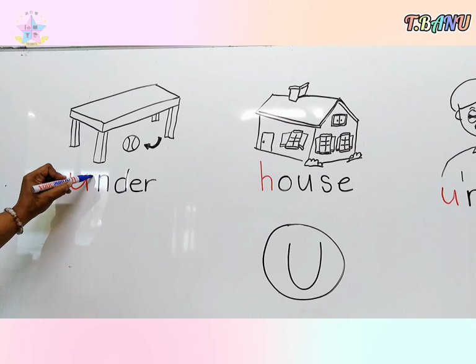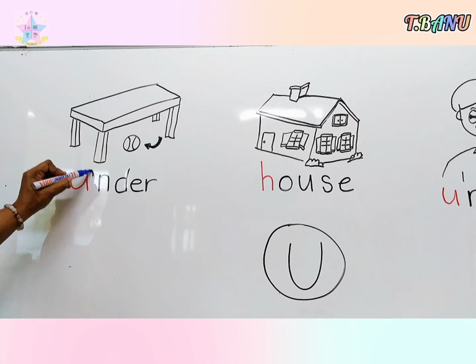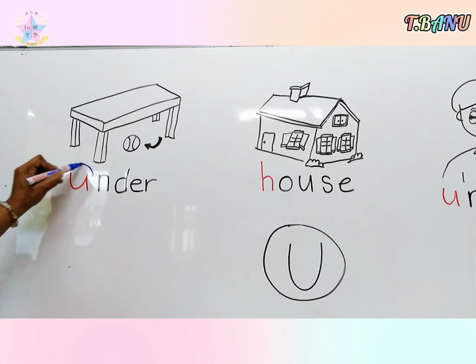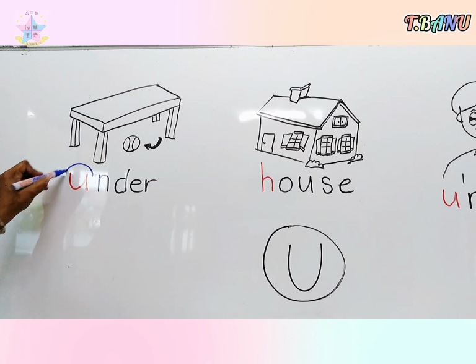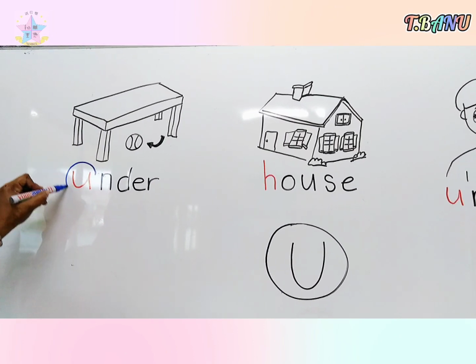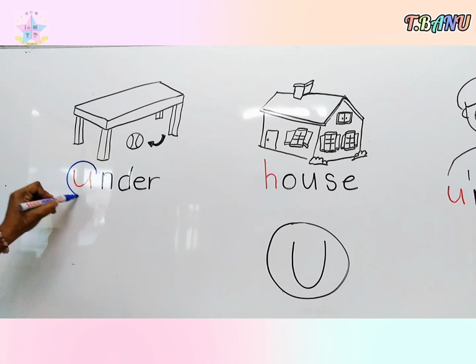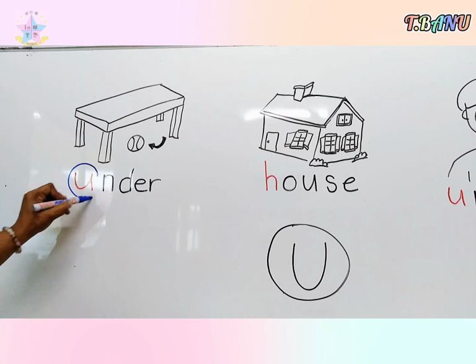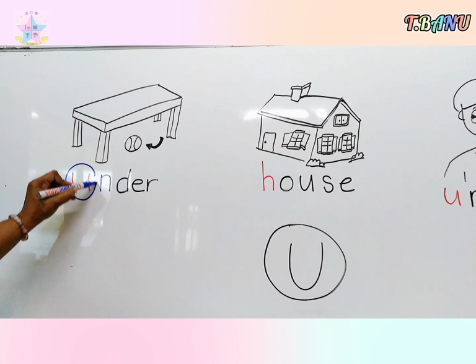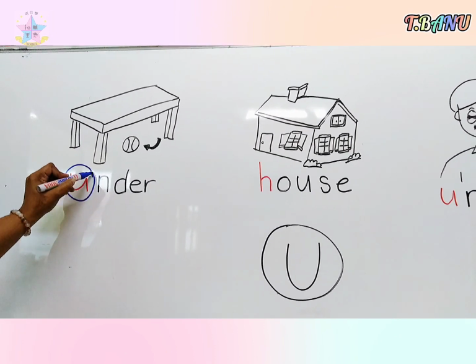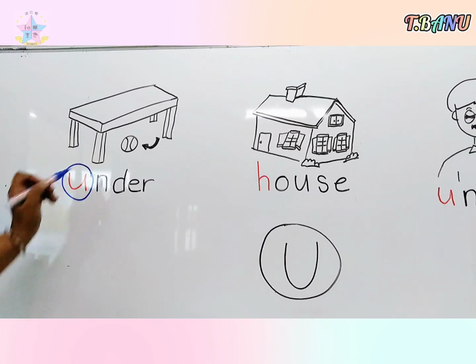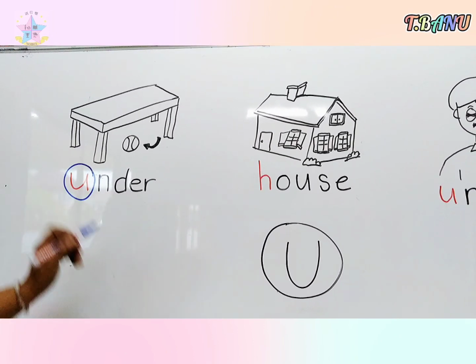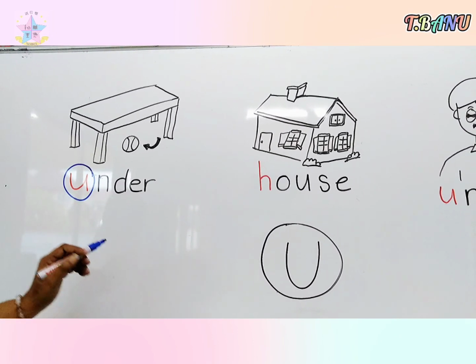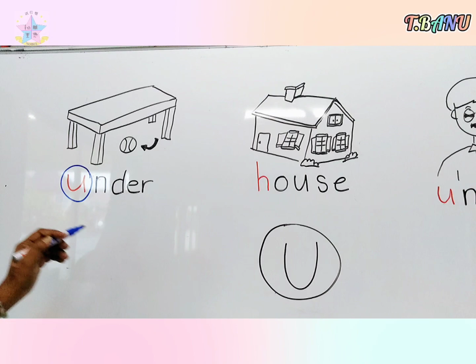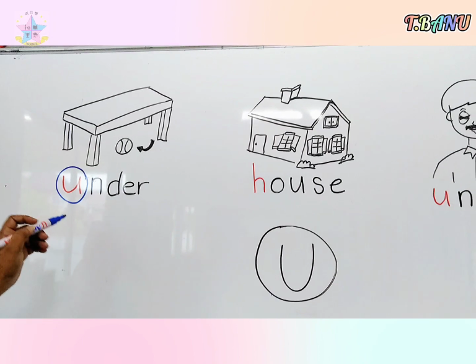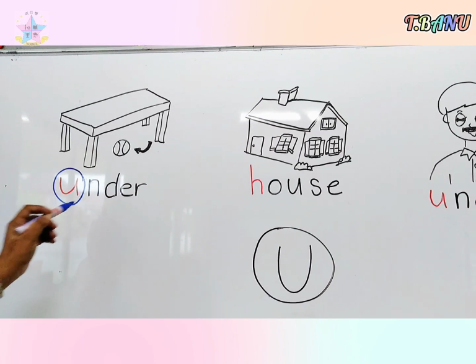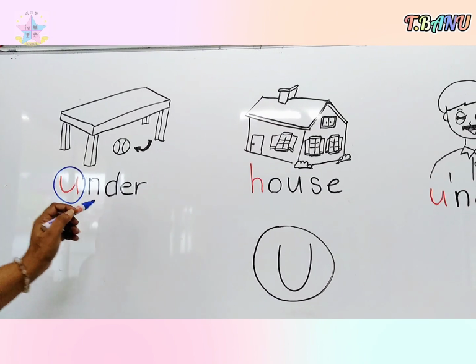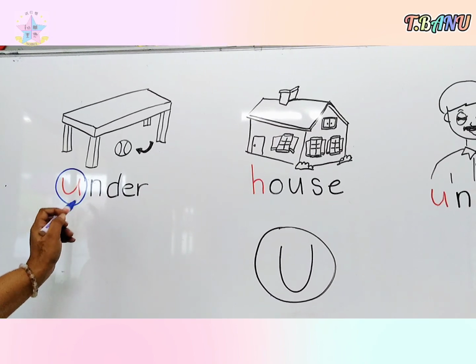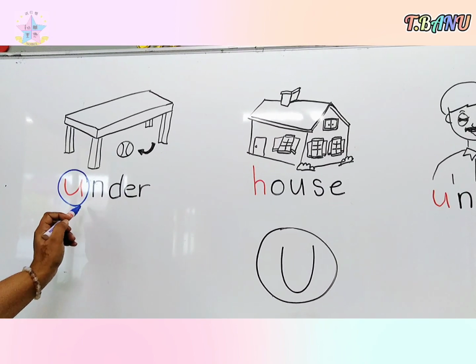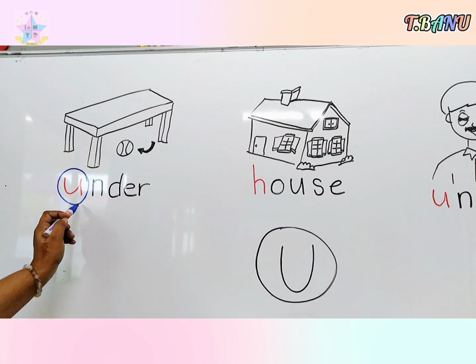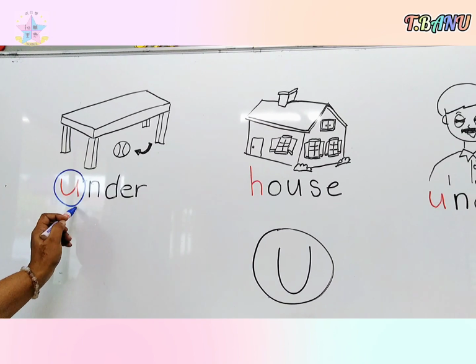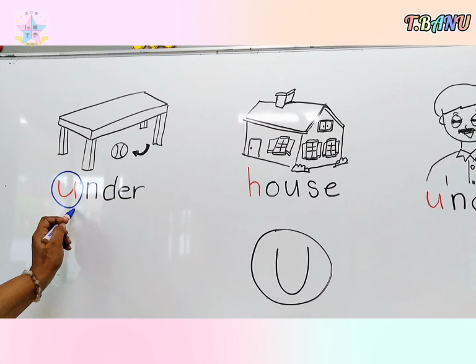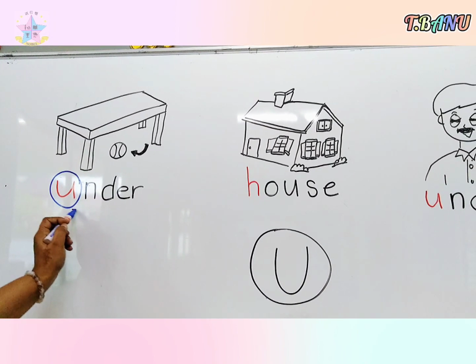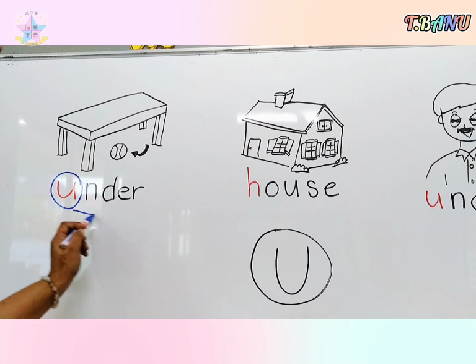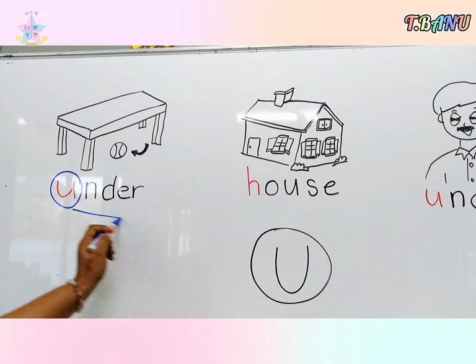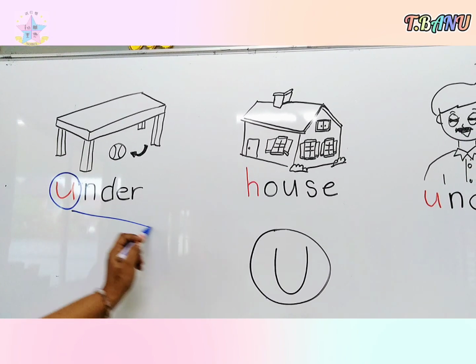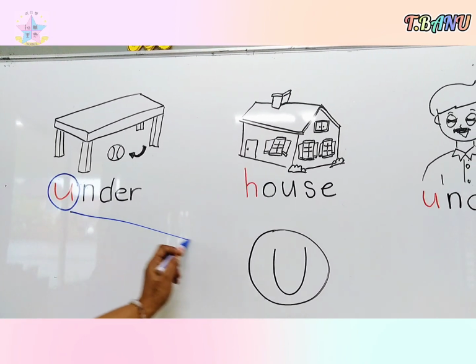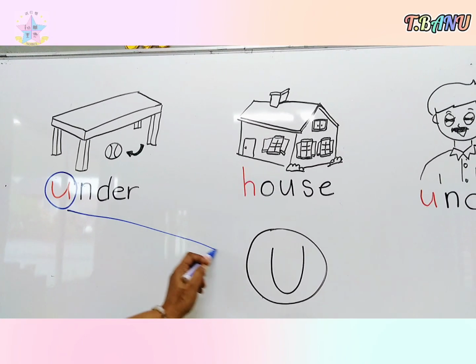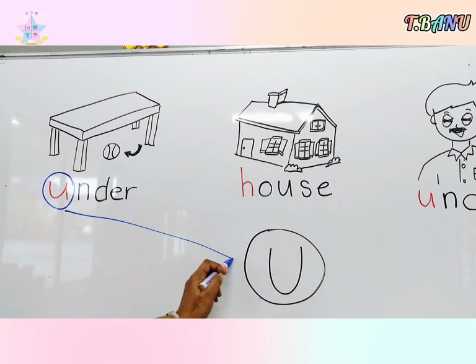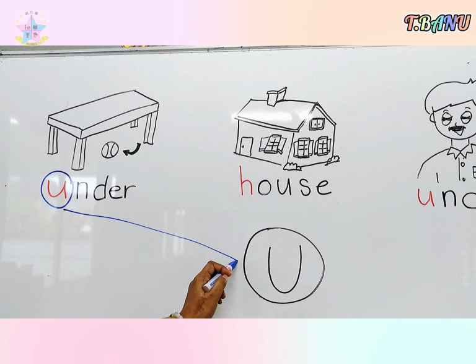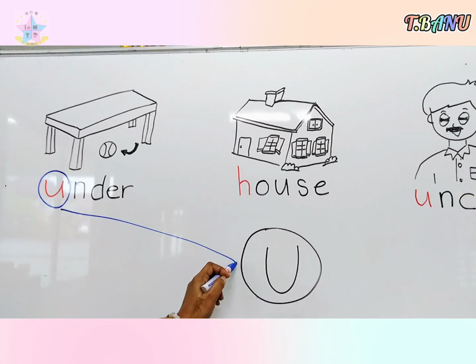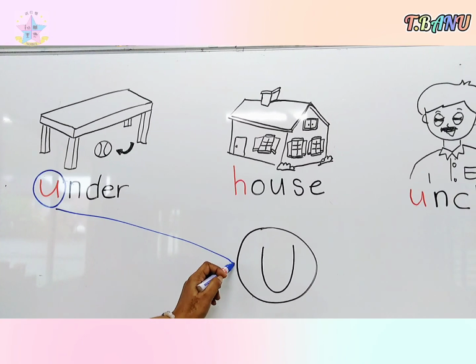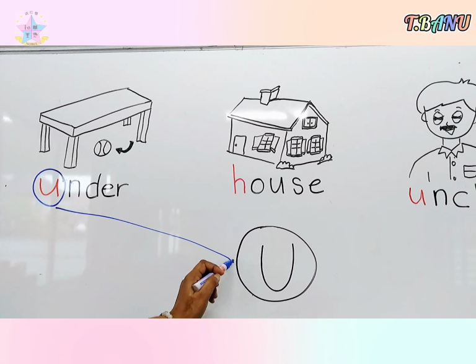I want you to circle the letter U — the small one — then match to the big letter here.